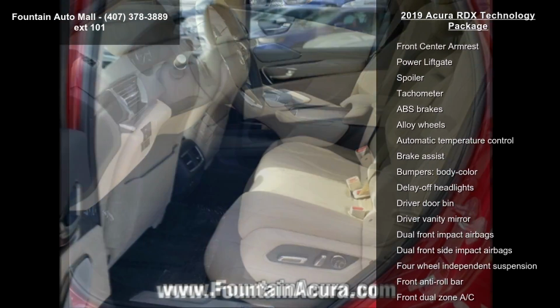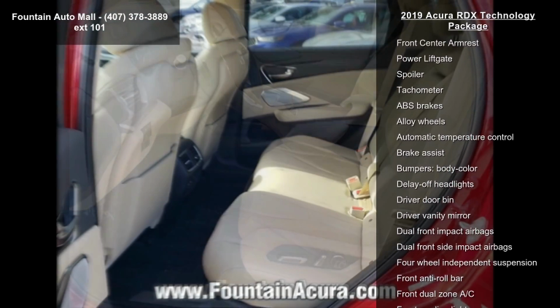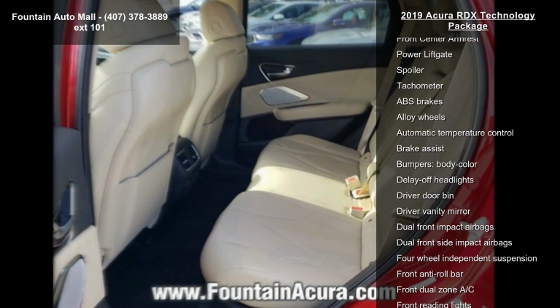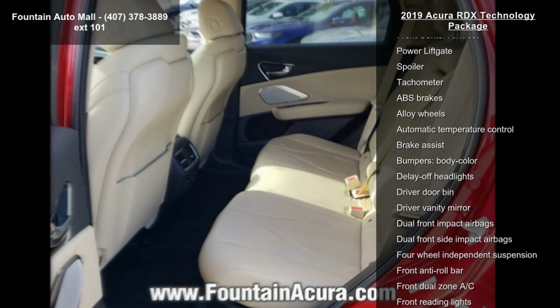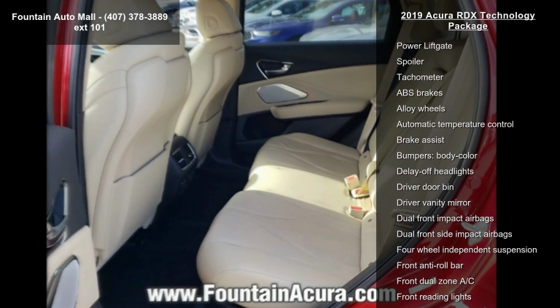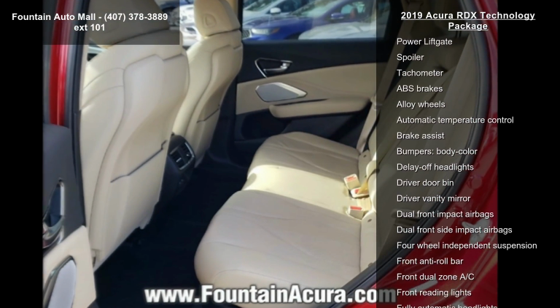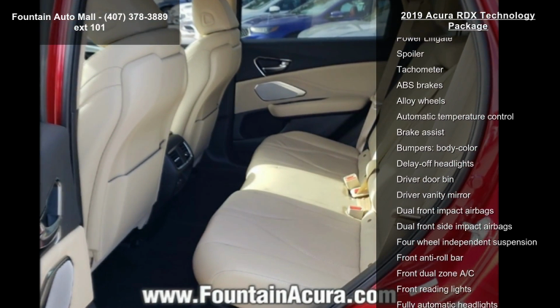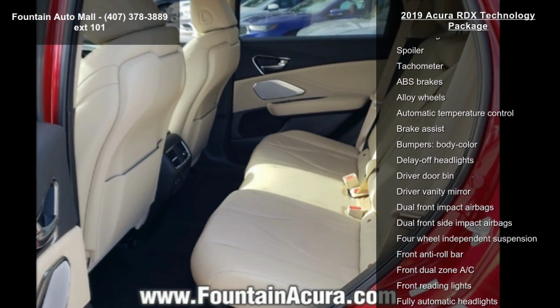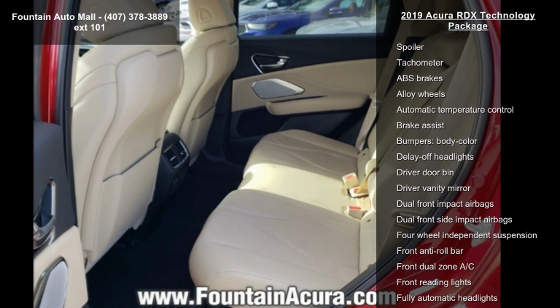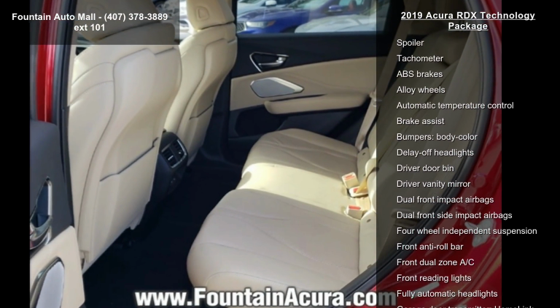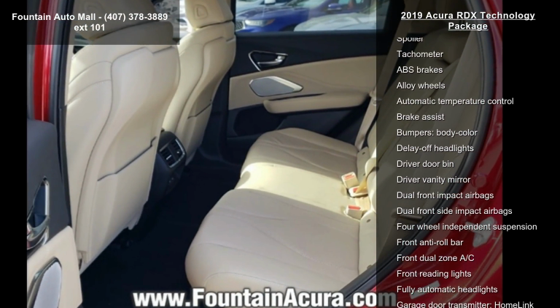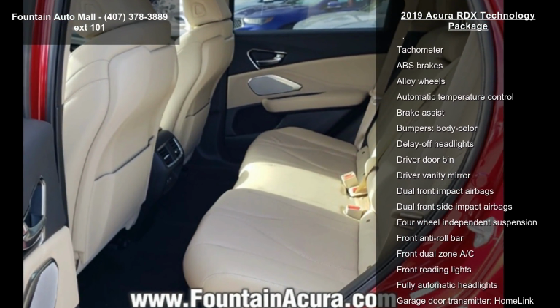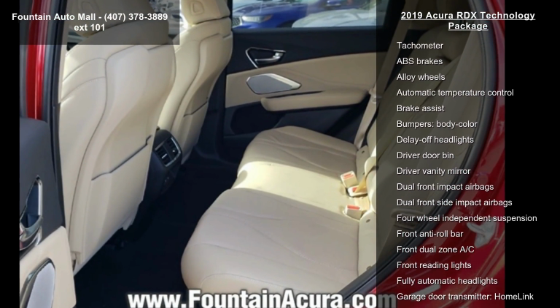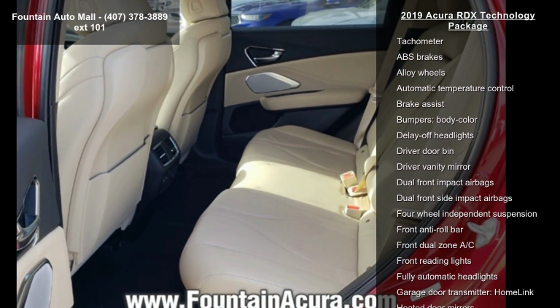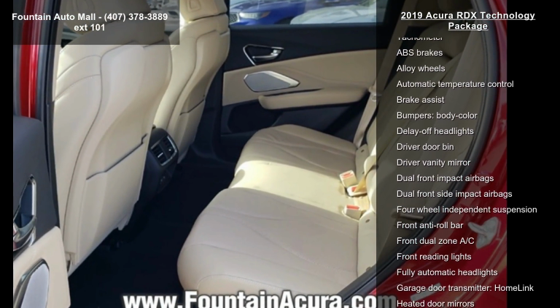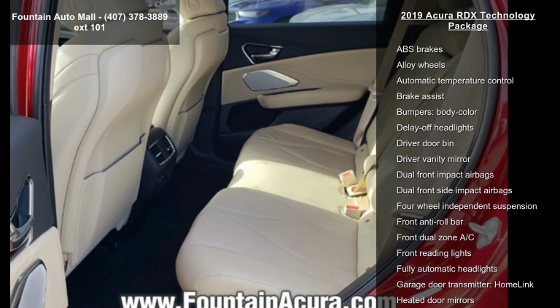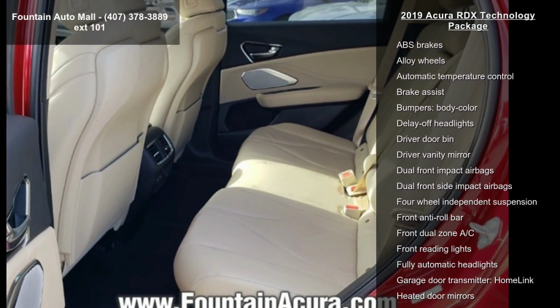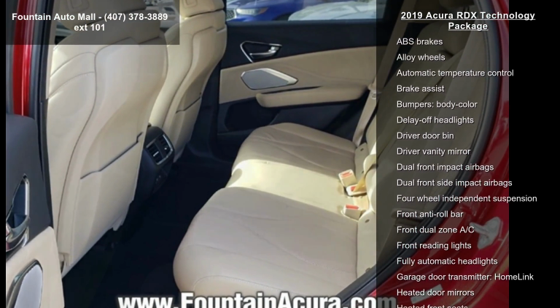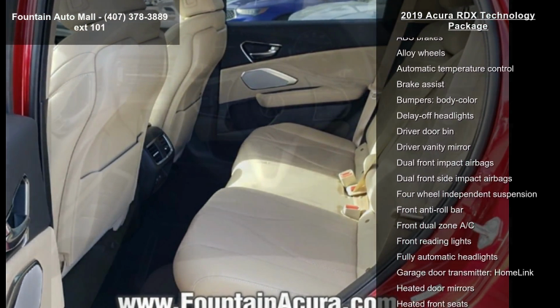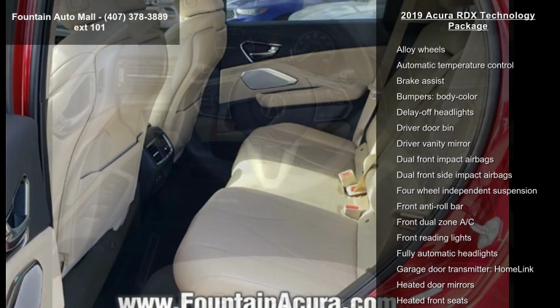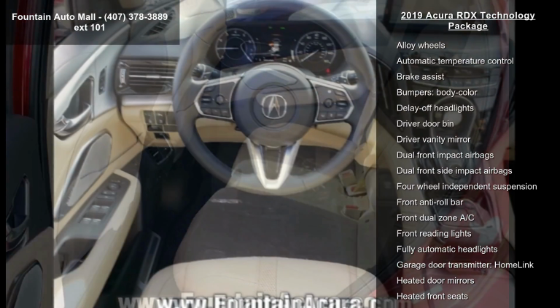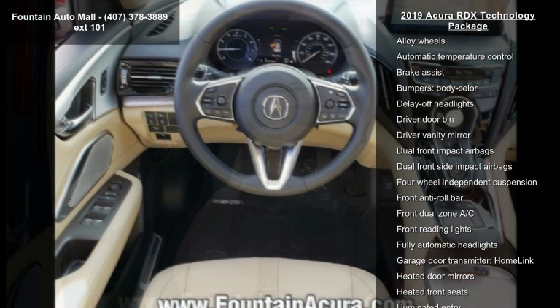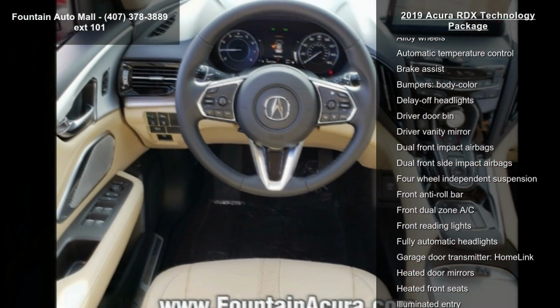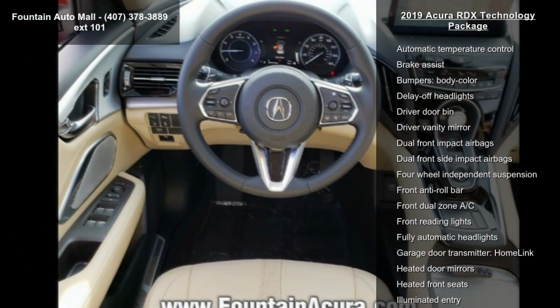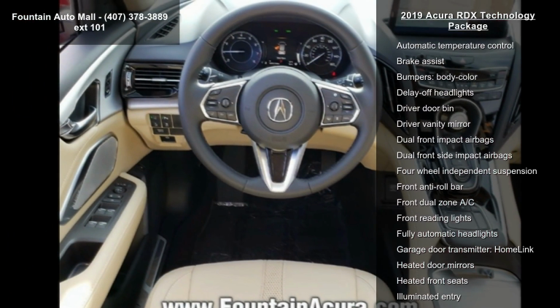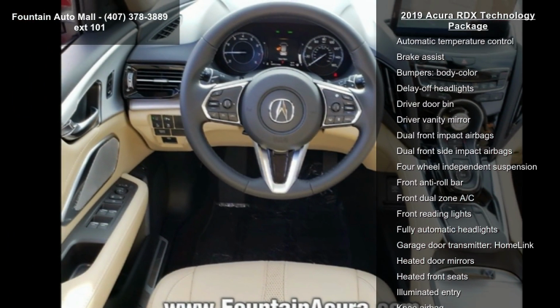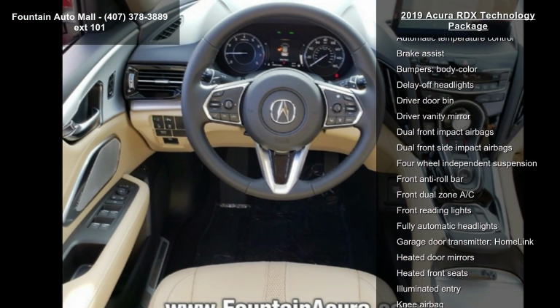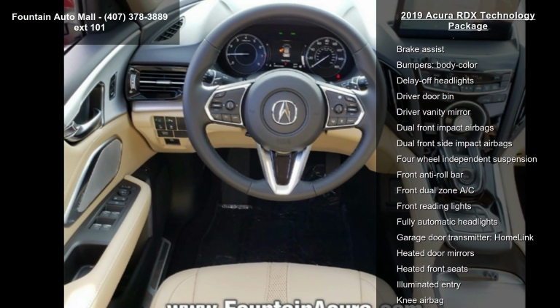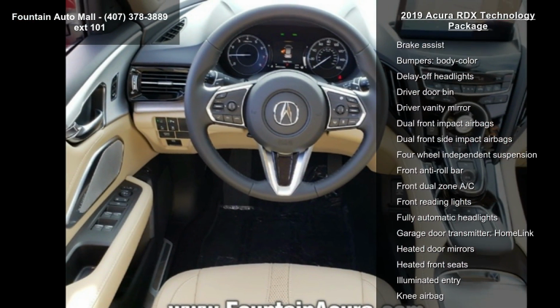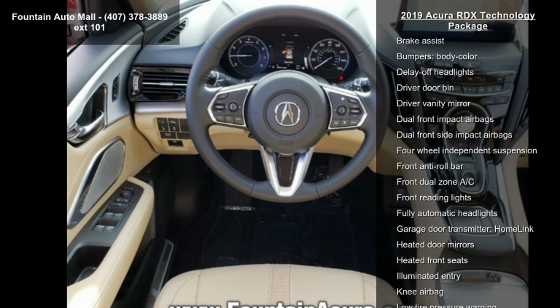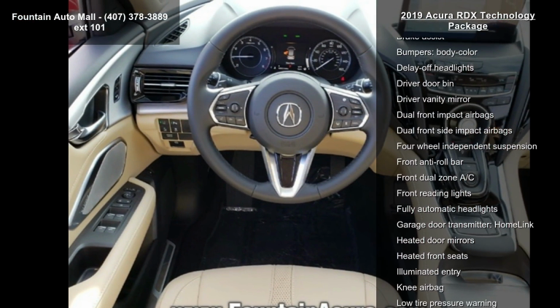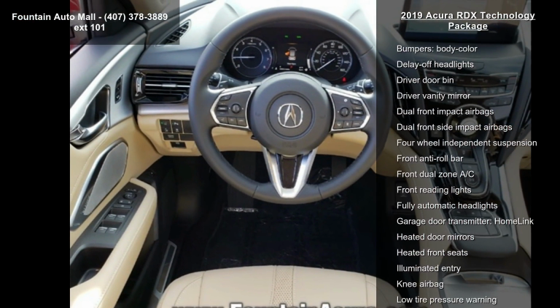Additional features include 4-wheel disc brakes, air conditioning, electronic stability control, and front bucket seats.